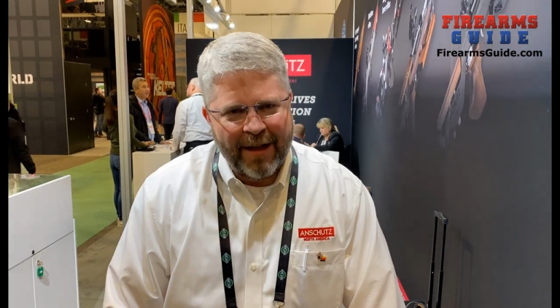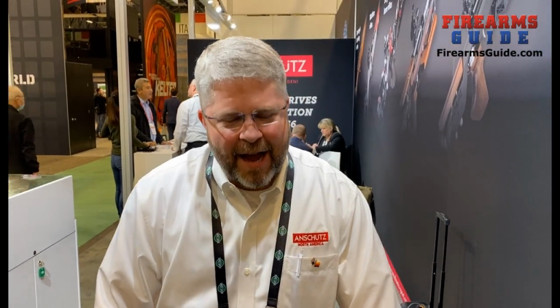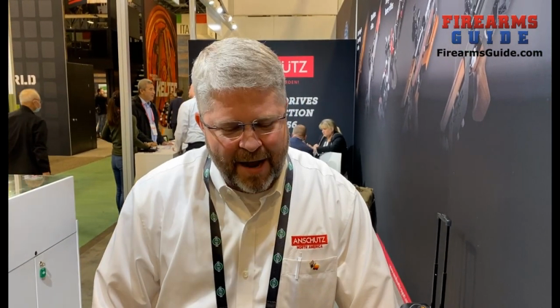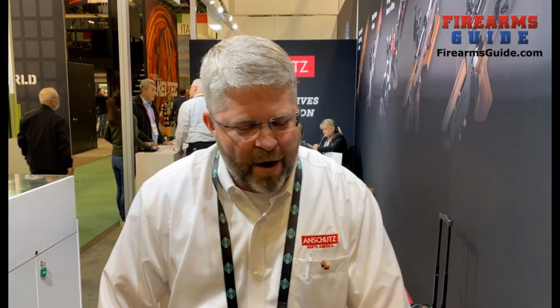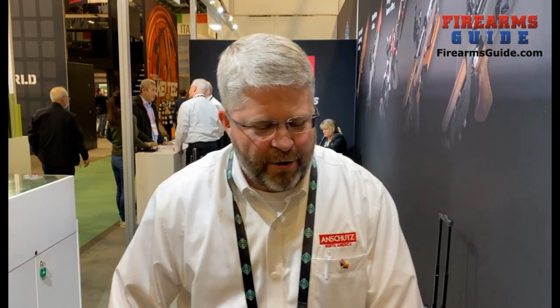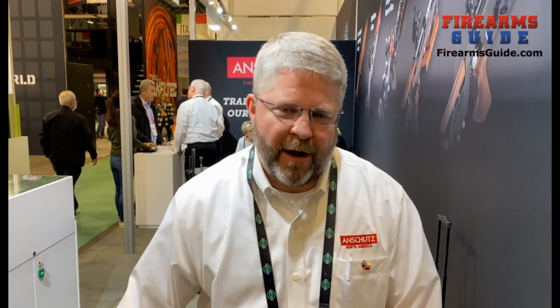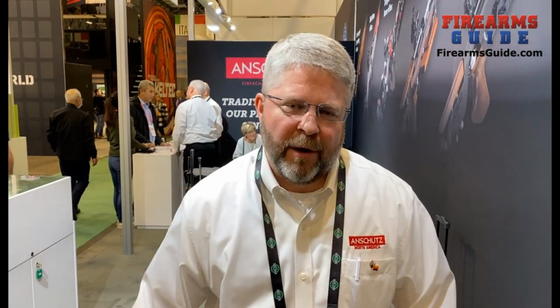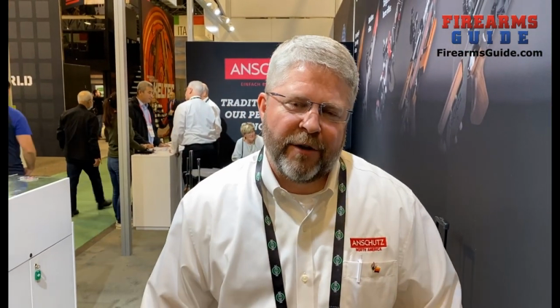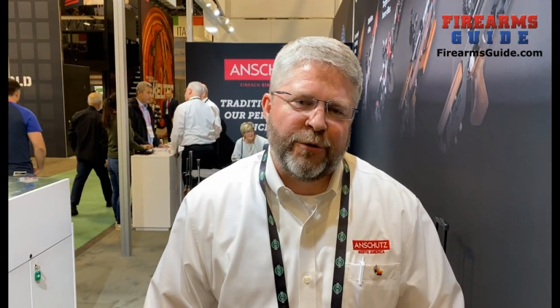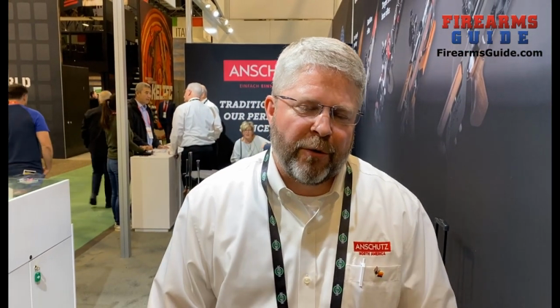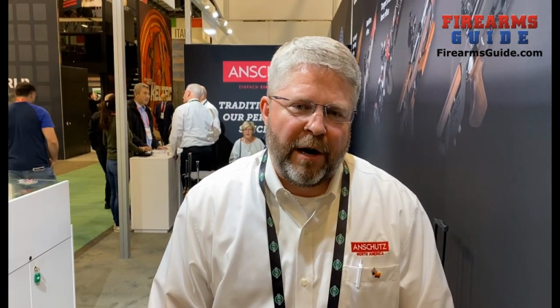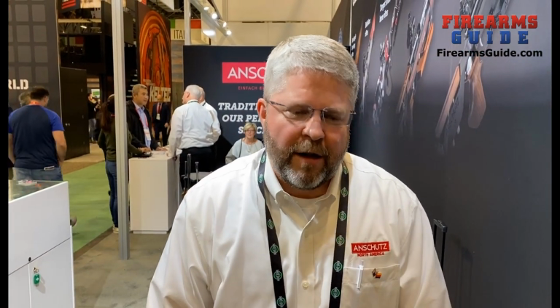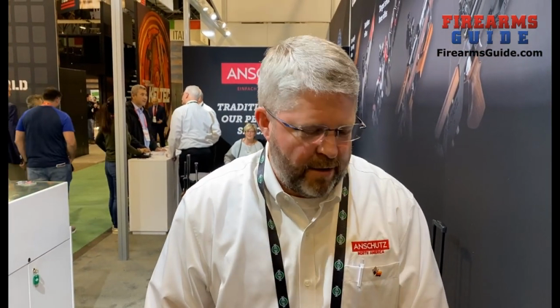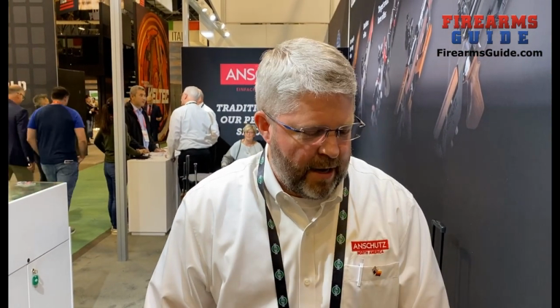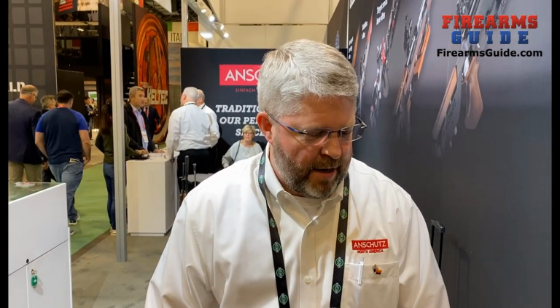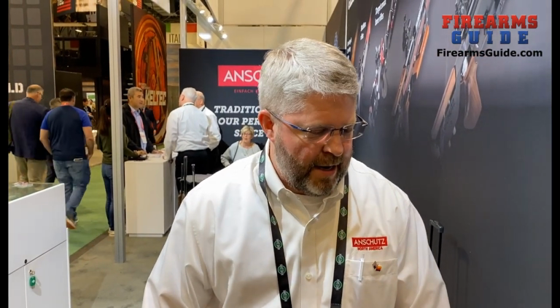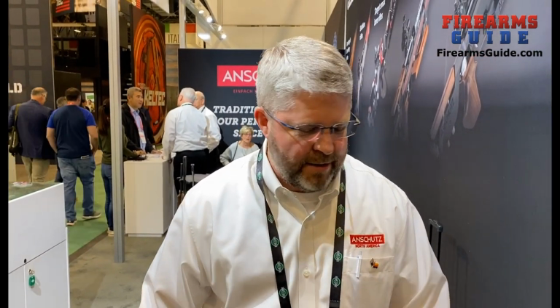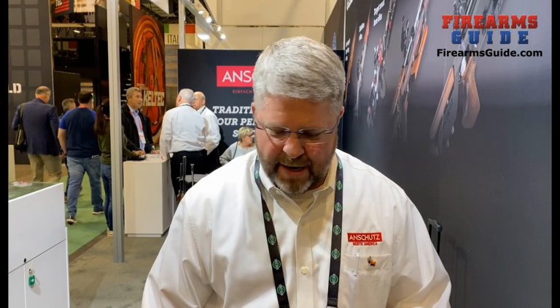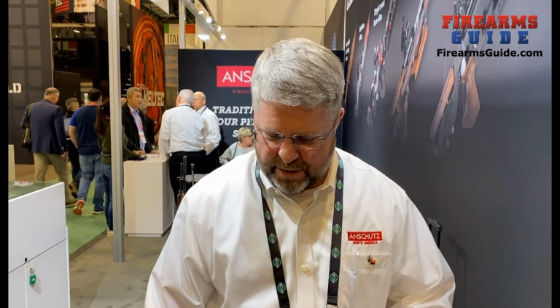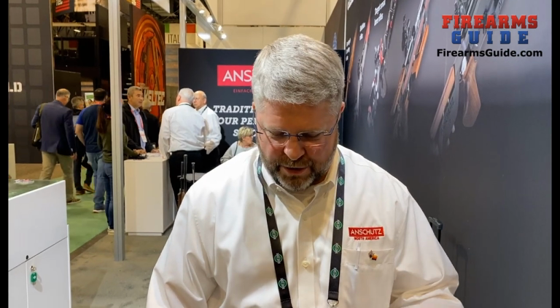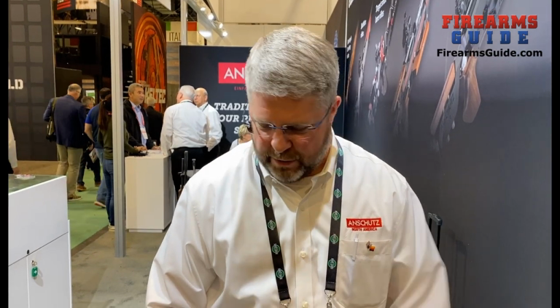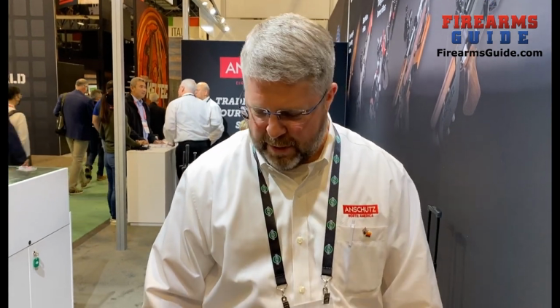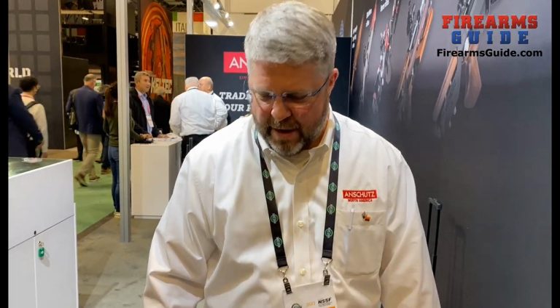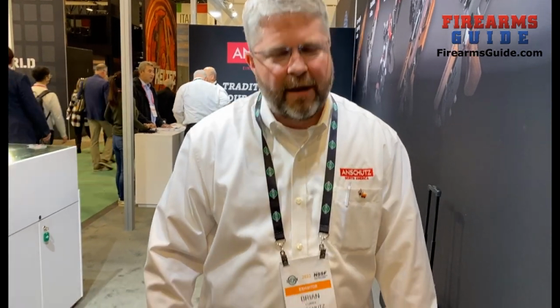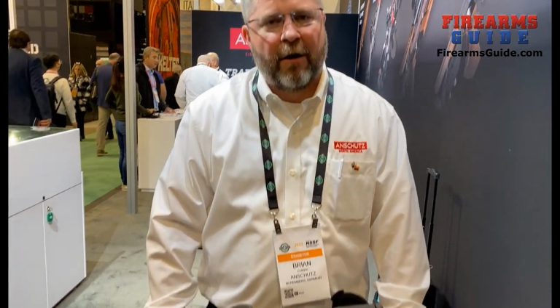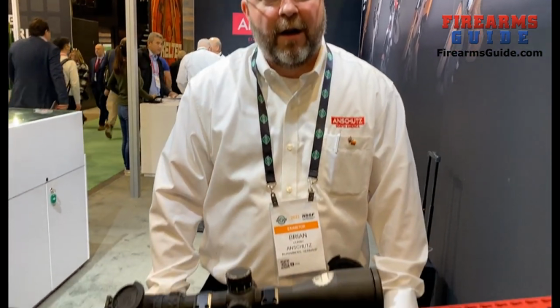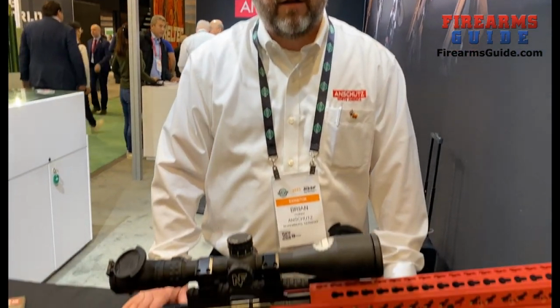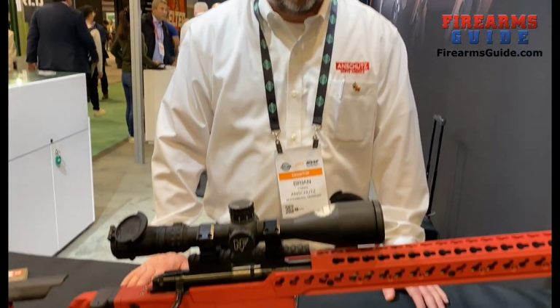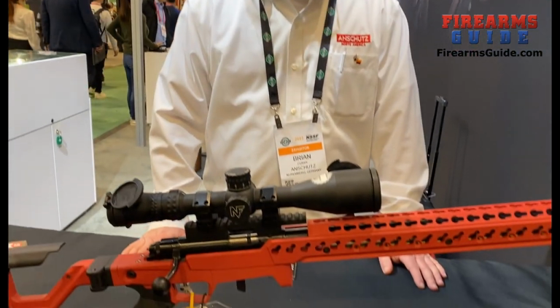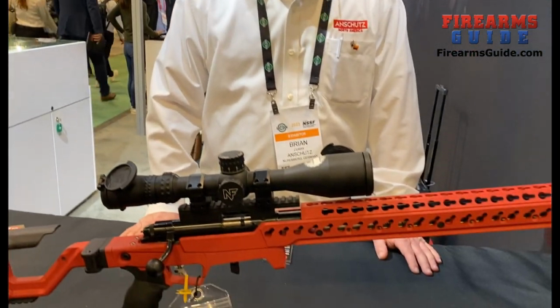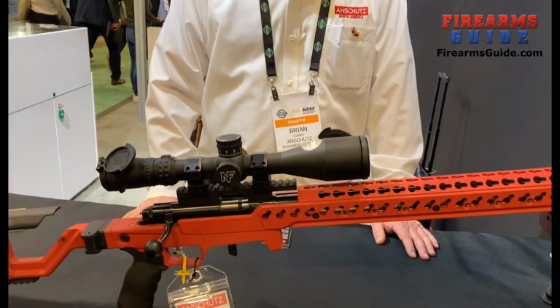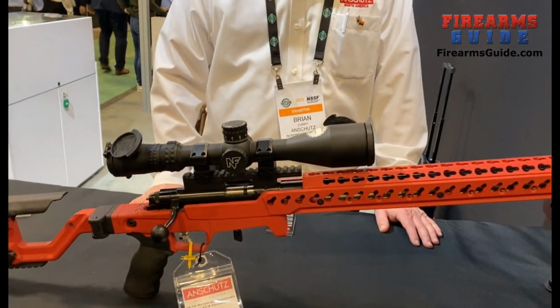Hi, I'm Brian Curry. I'm with On Shoots North America and today I'm going to show you a little bit about our newest rifle.